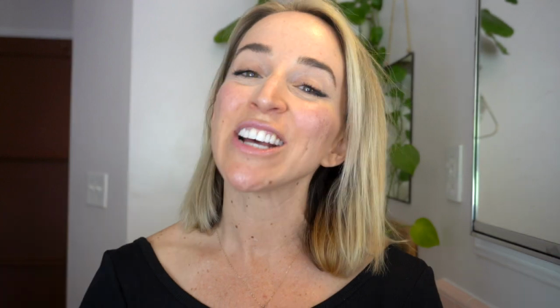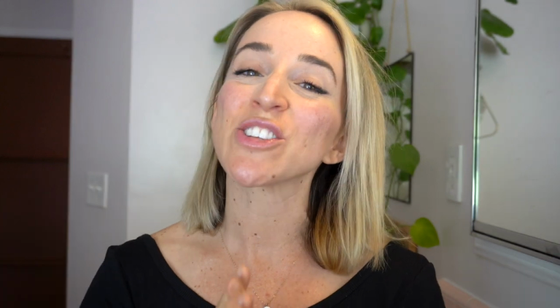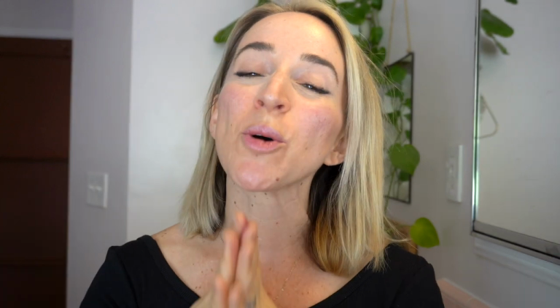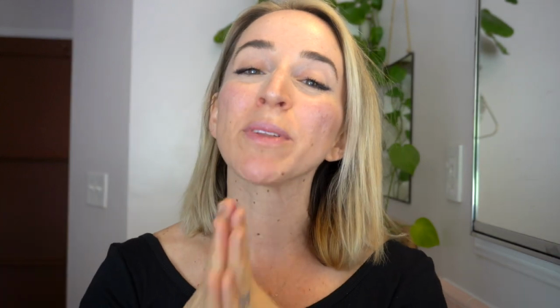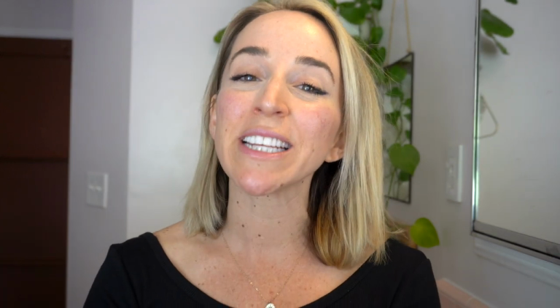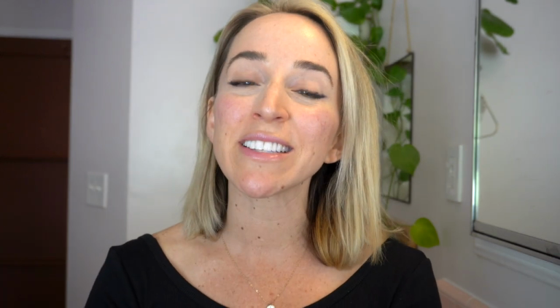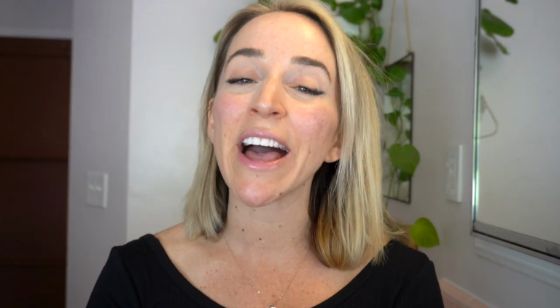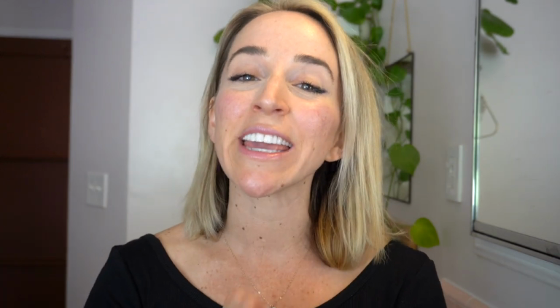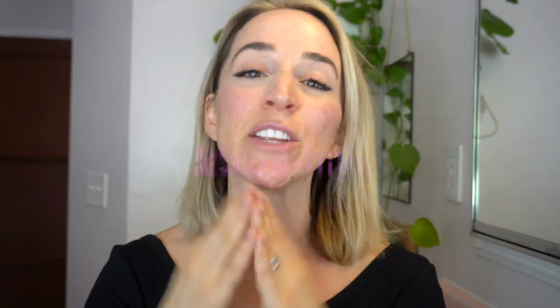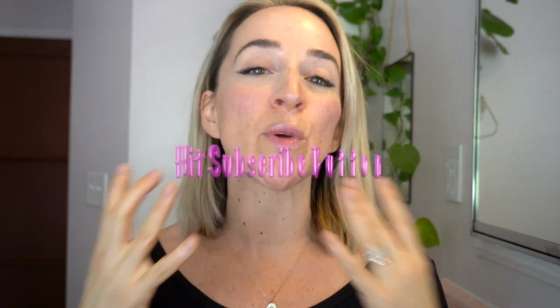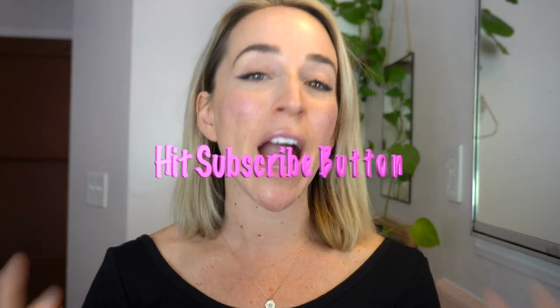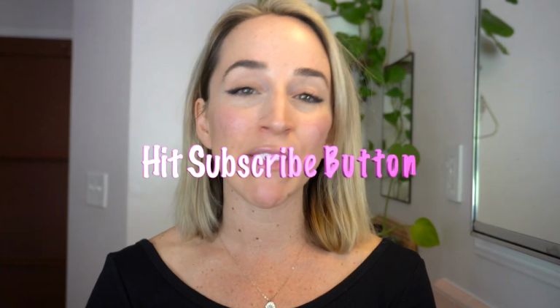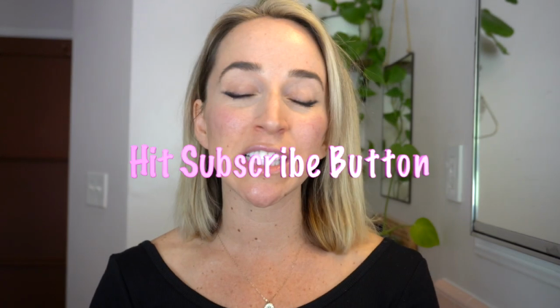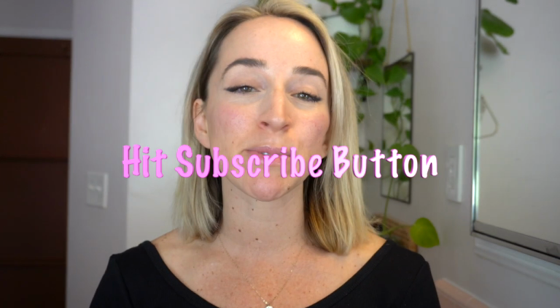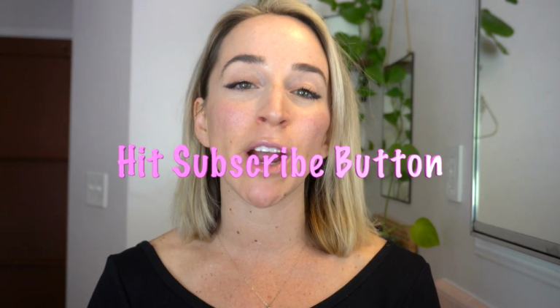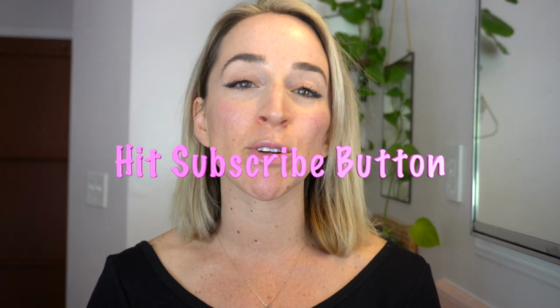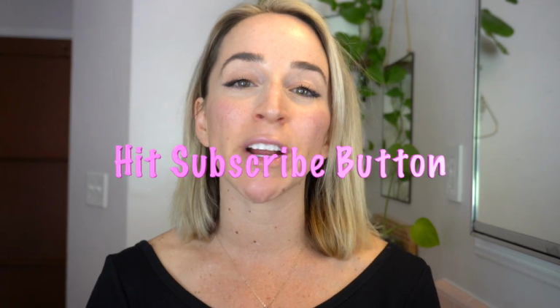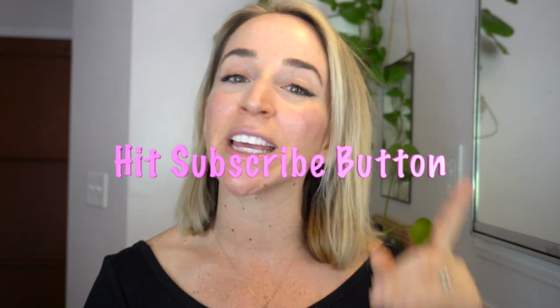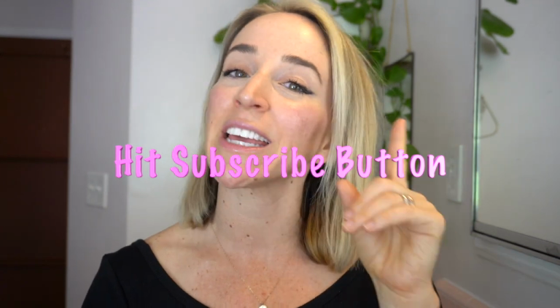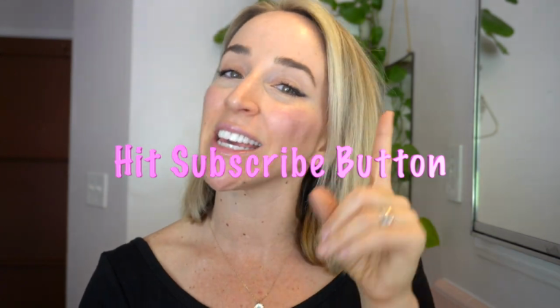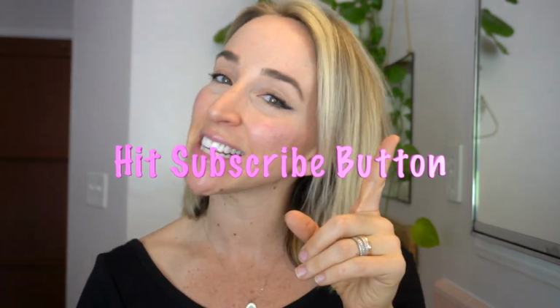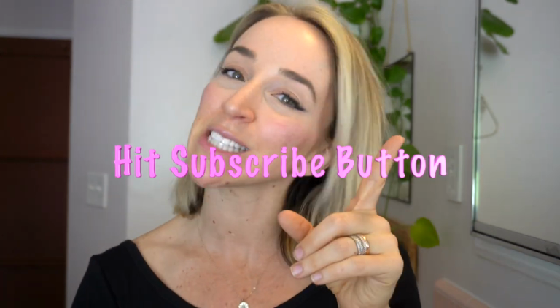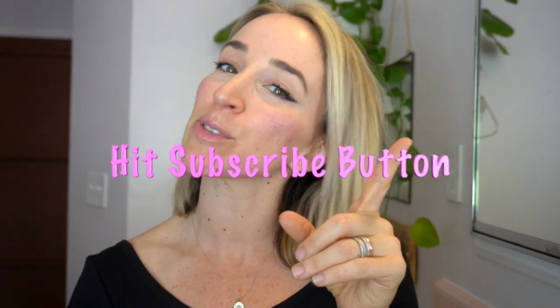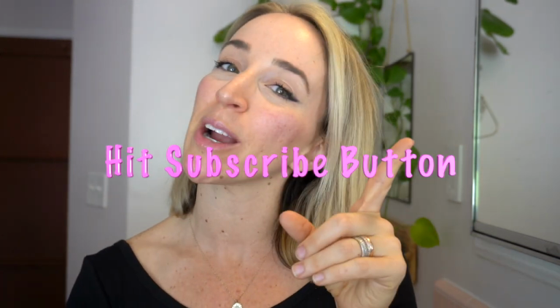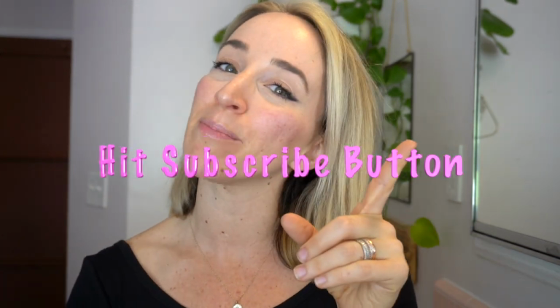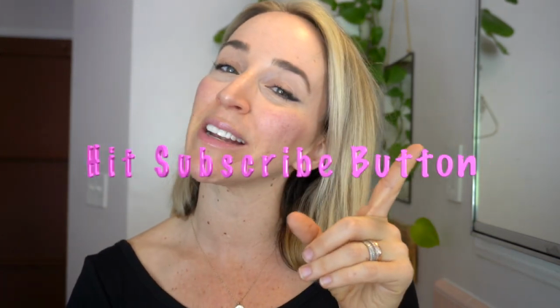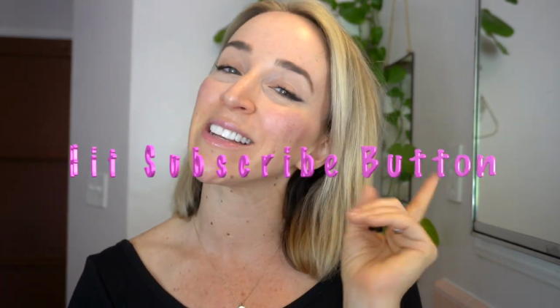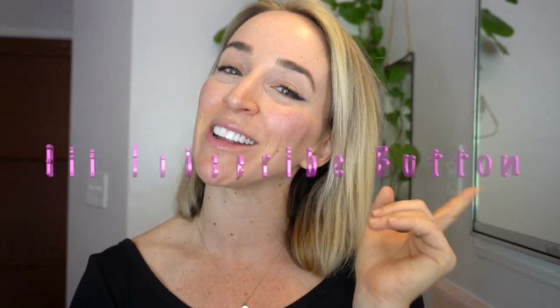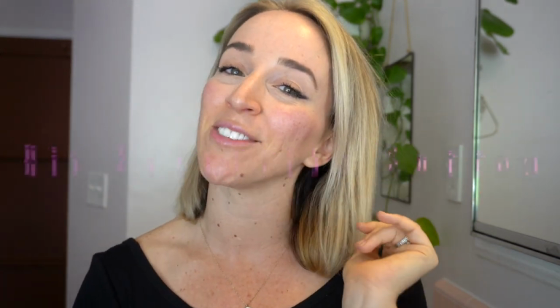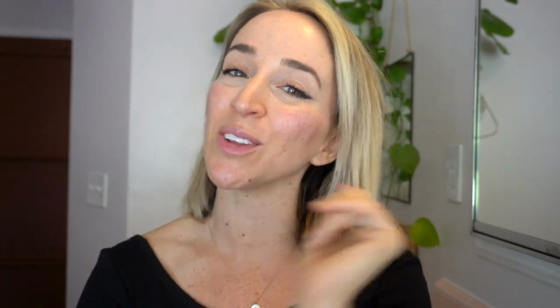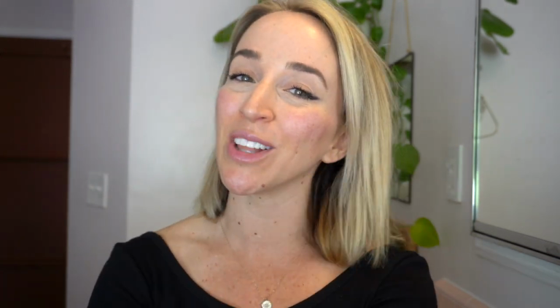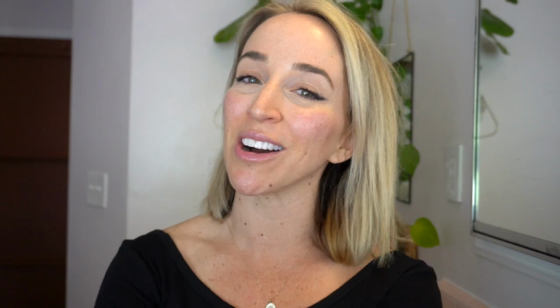So please like, and if you haven't subscribed already, hit that subscribe button and follow along.